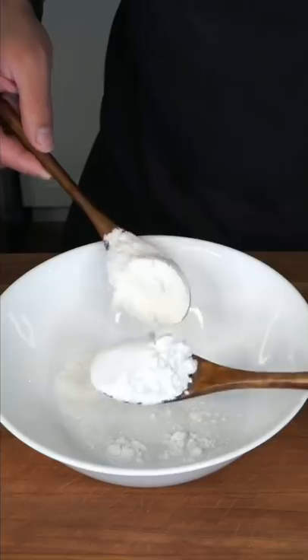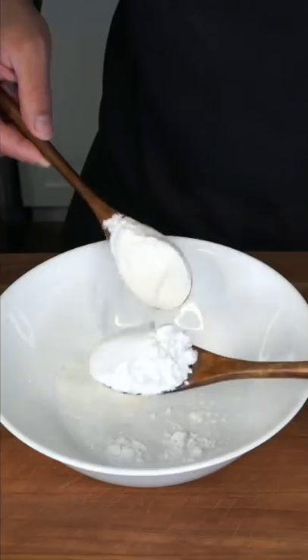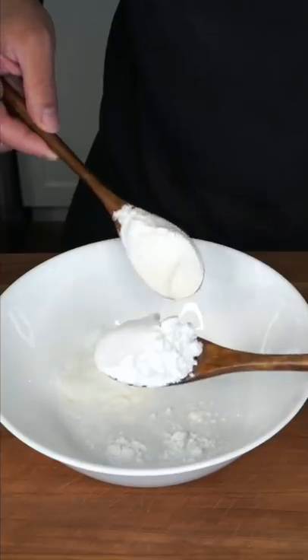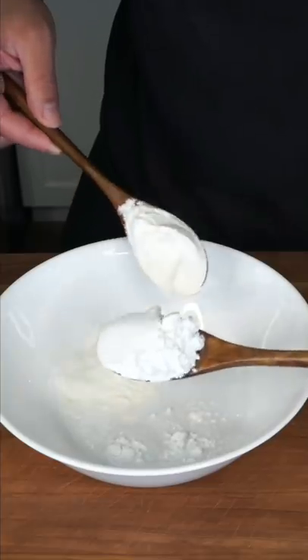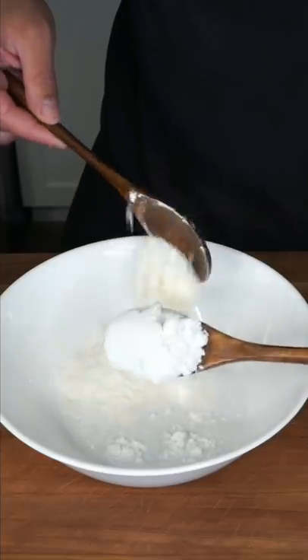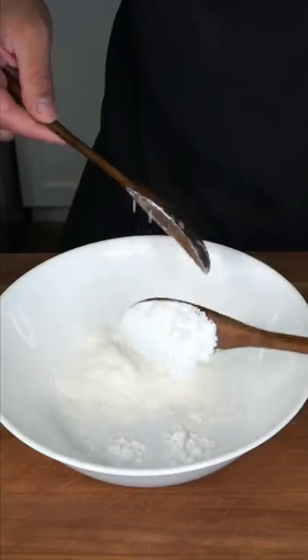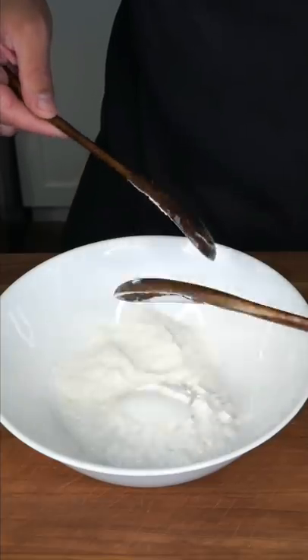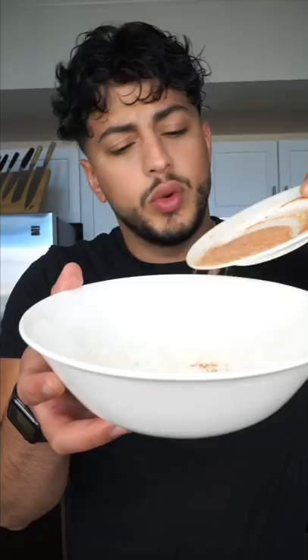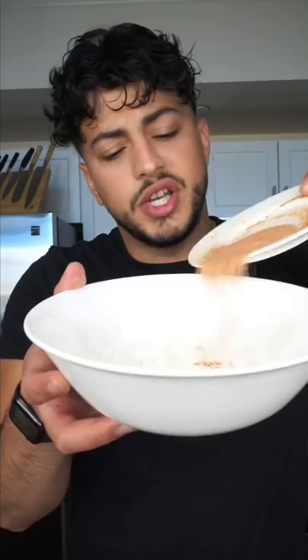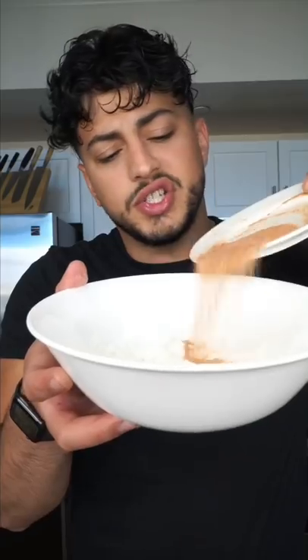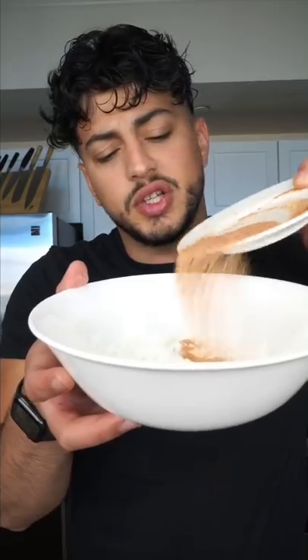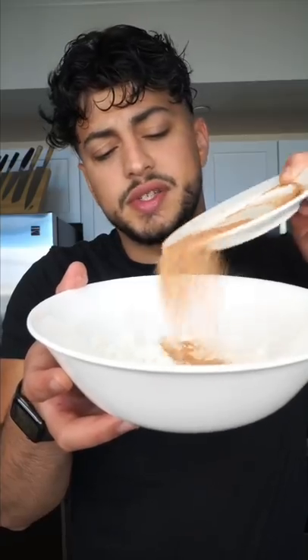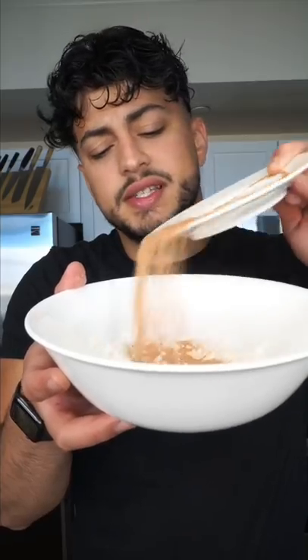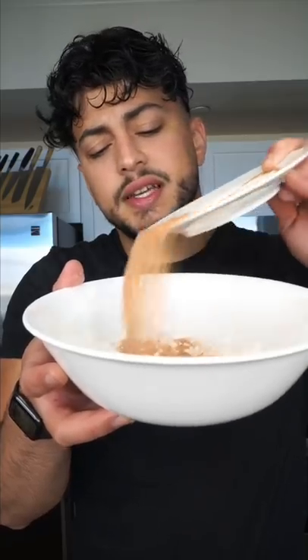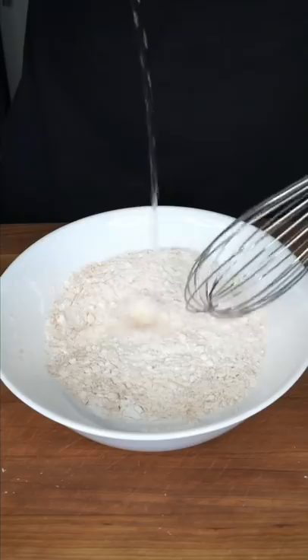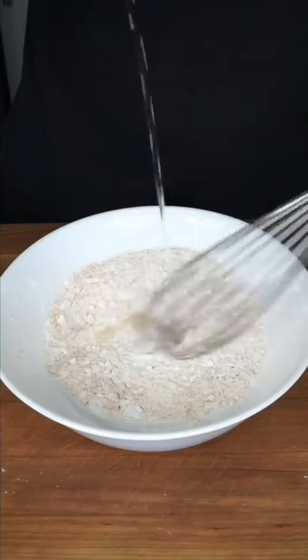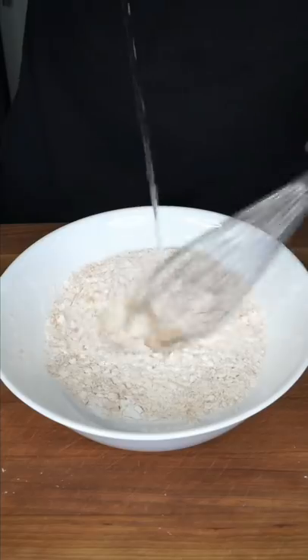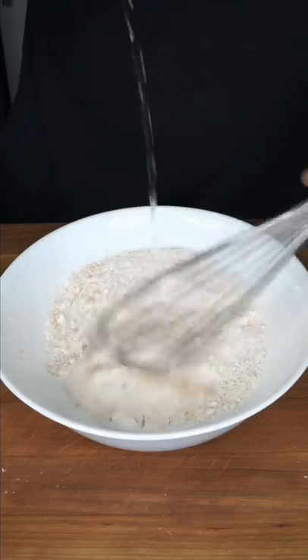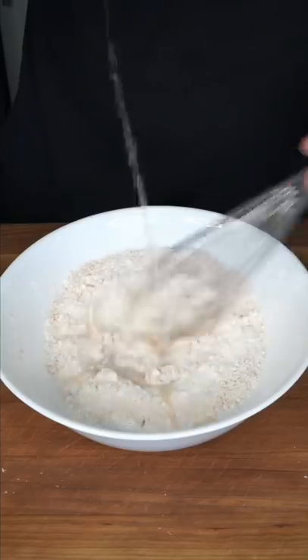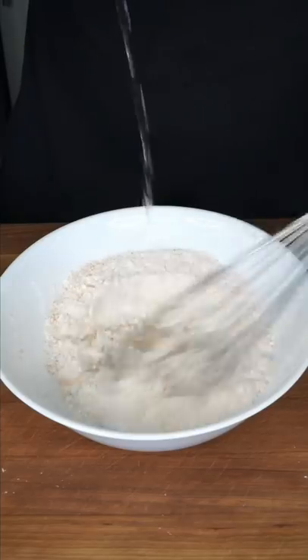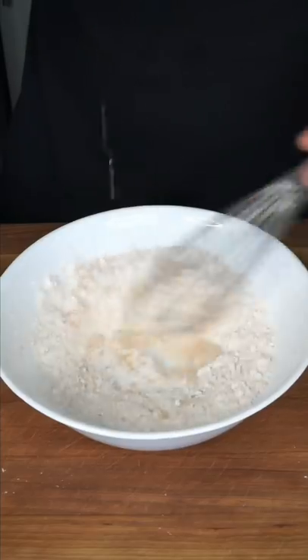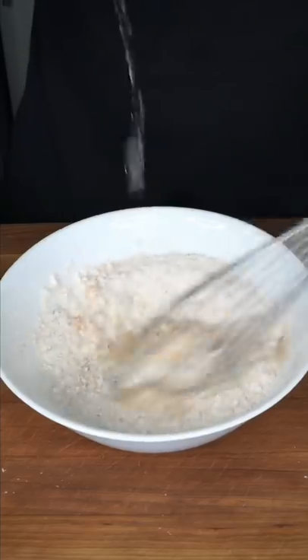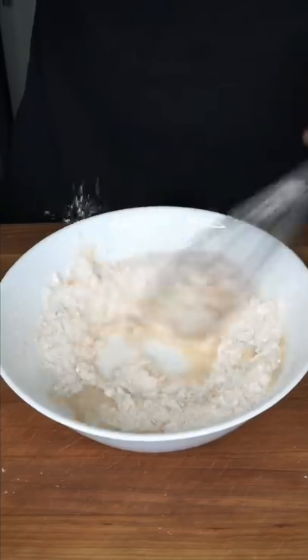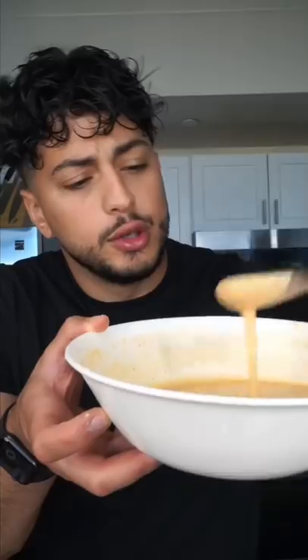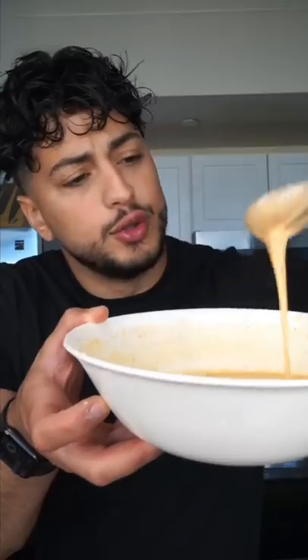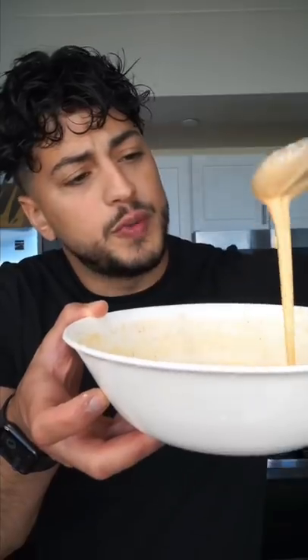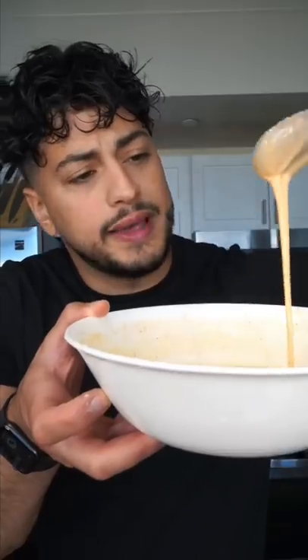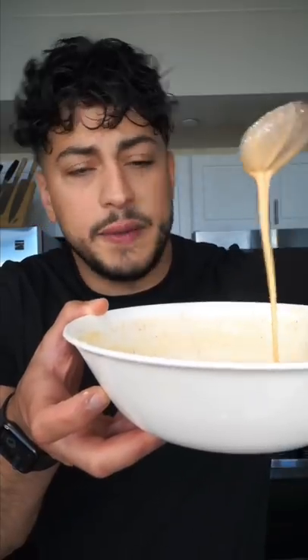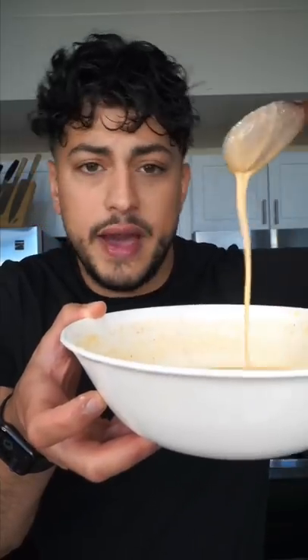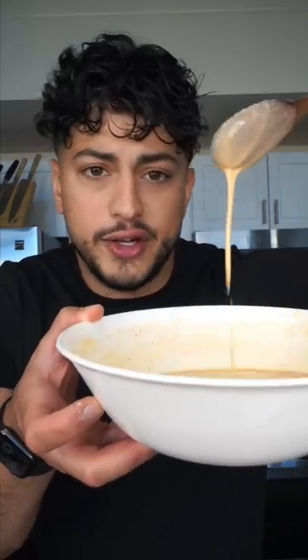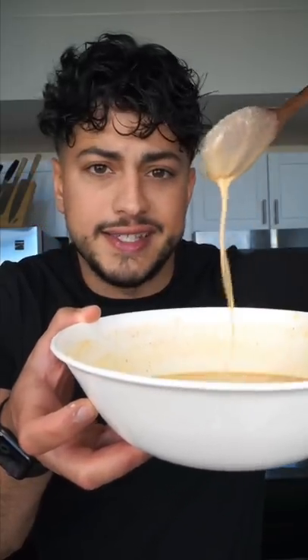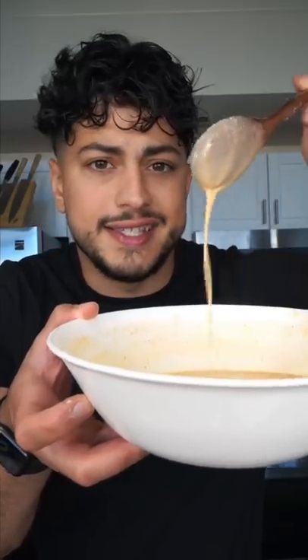Rice flour and potato starch. We change its color with seasoning. Drizzle in cold water and whisk to a loose pancake batter consistency.